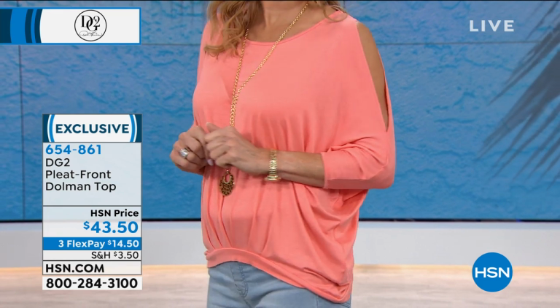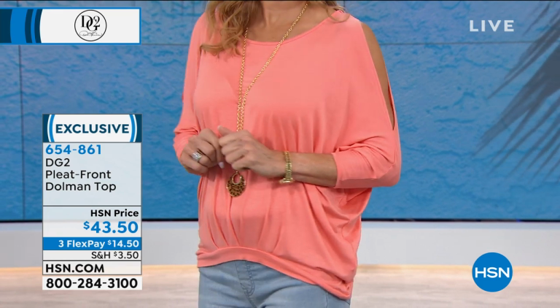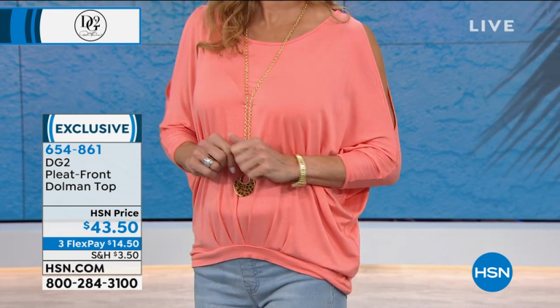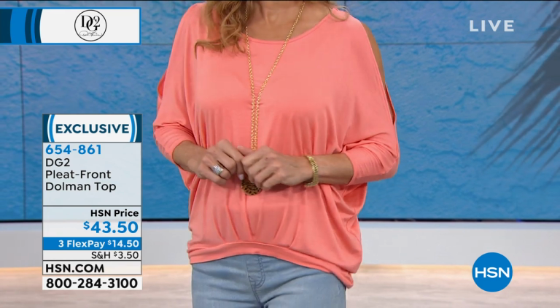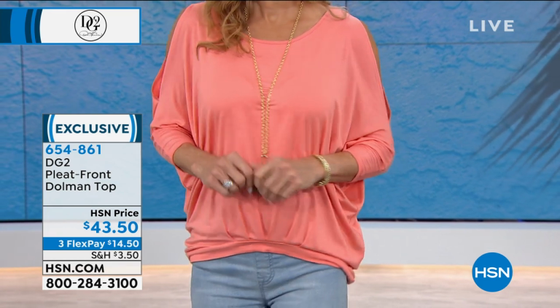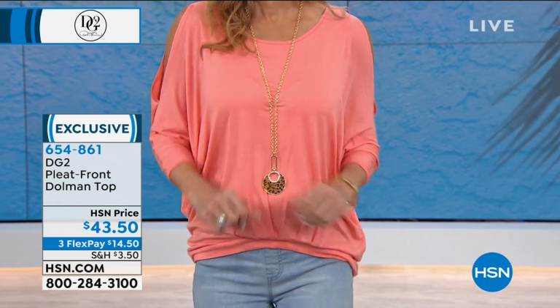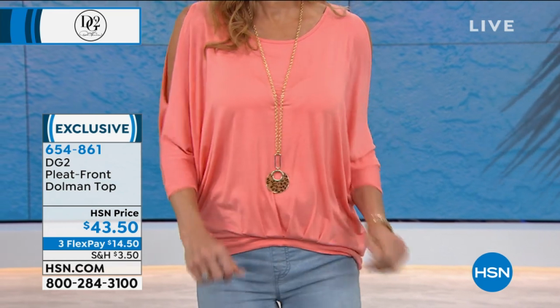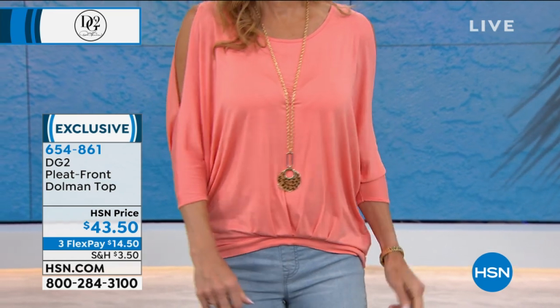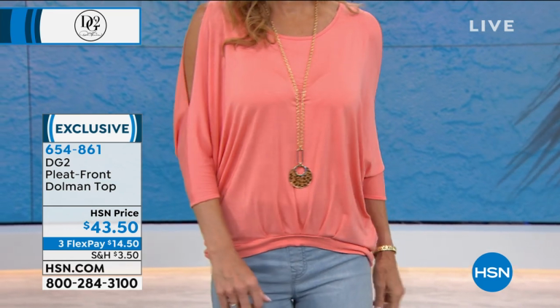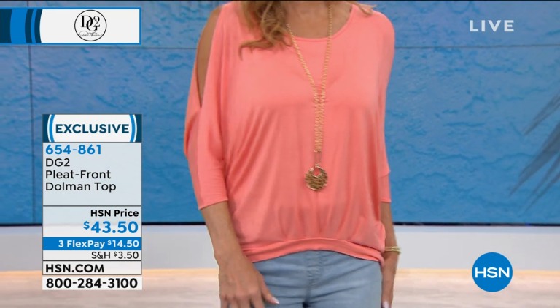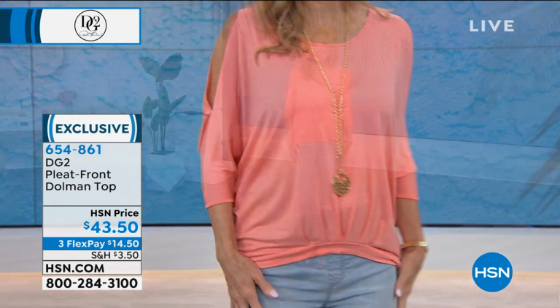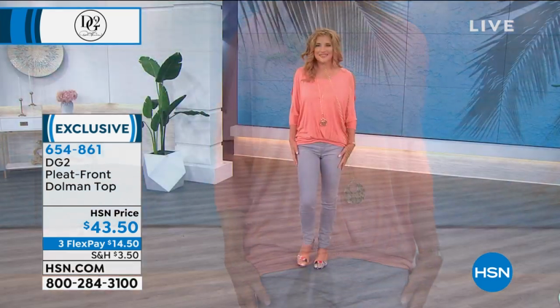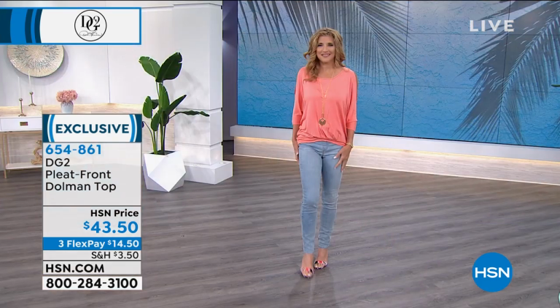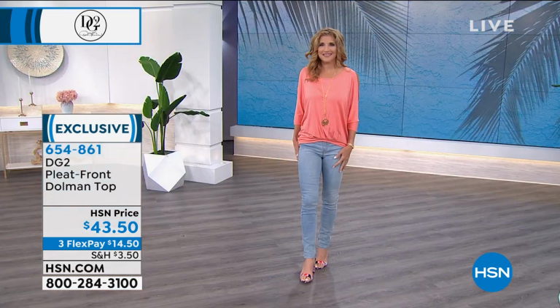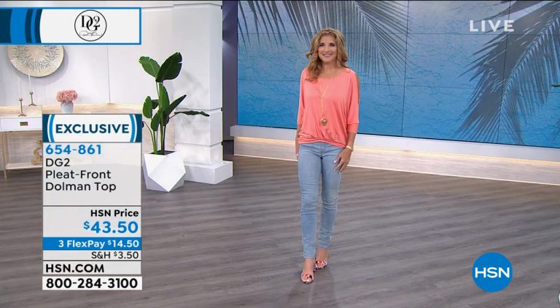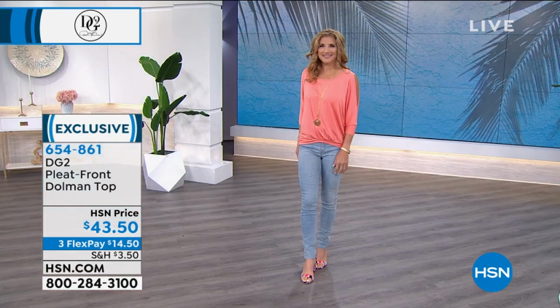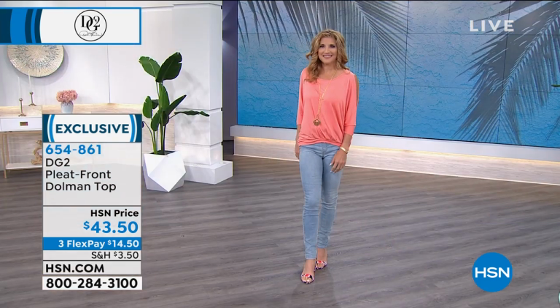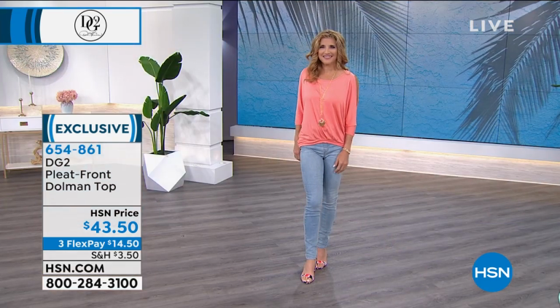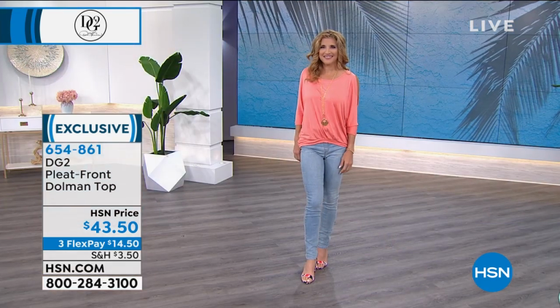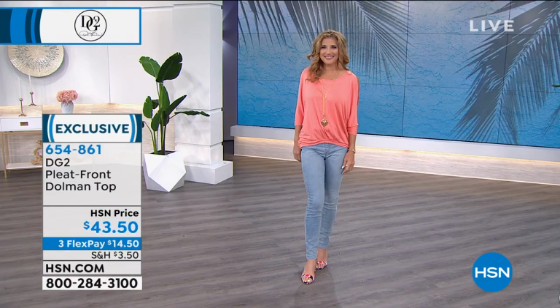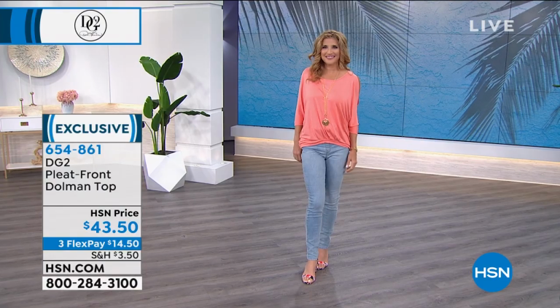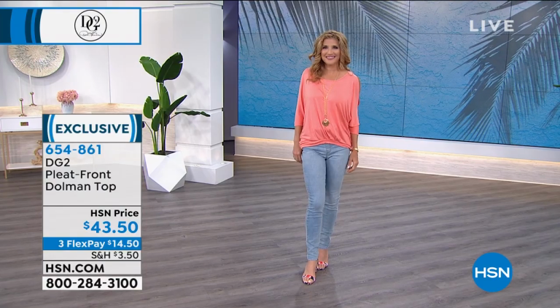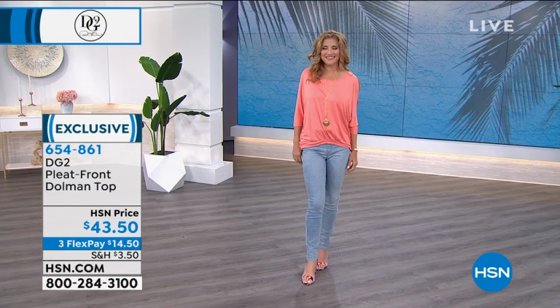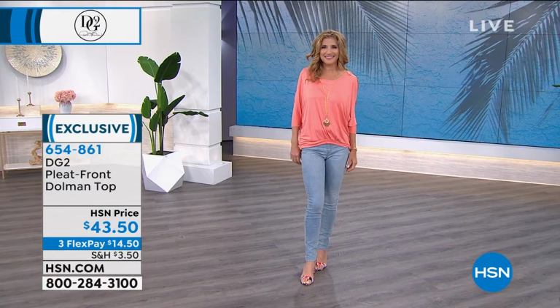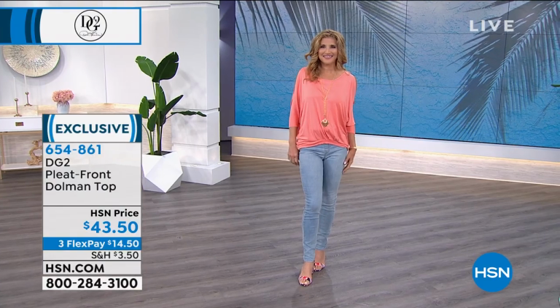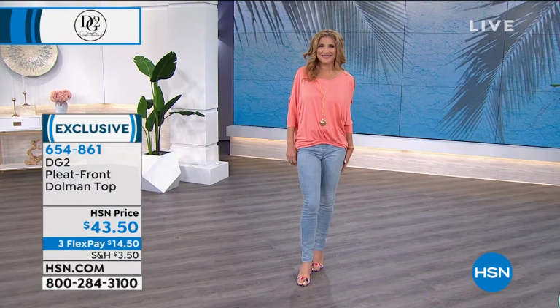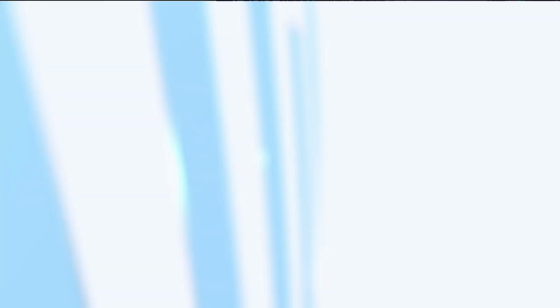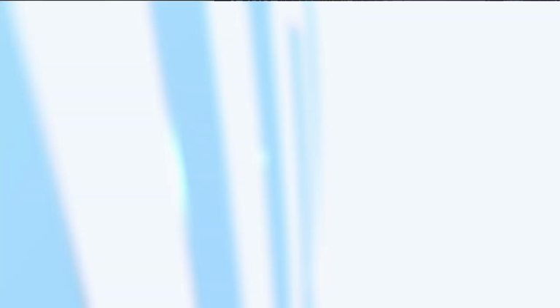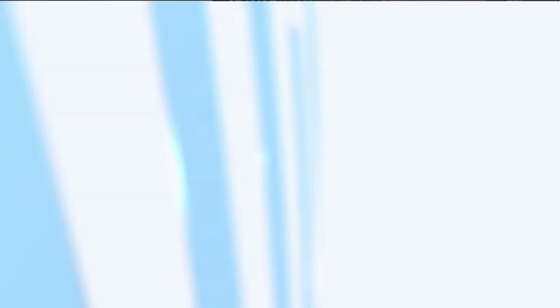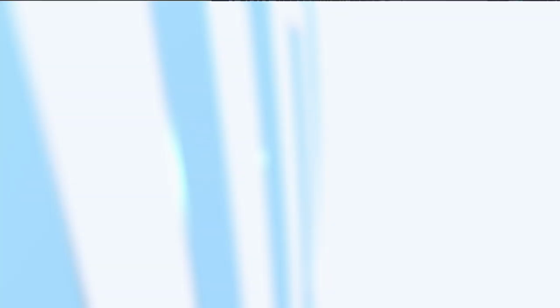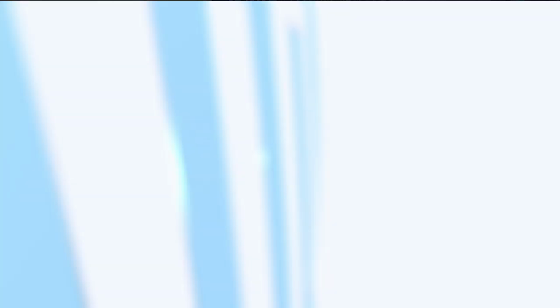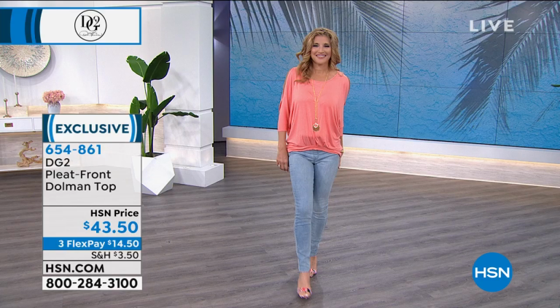Ladies, are you ready? Because it is short season and you don't have to wear short shorts.